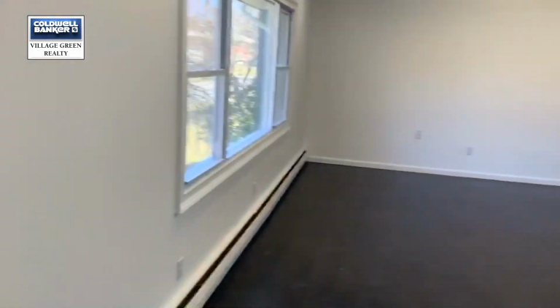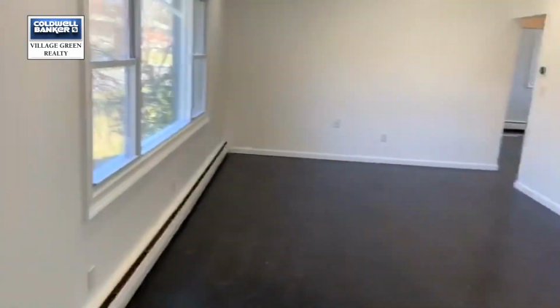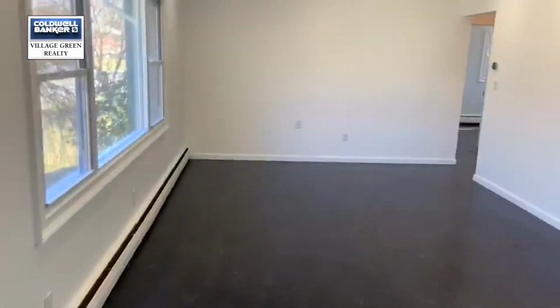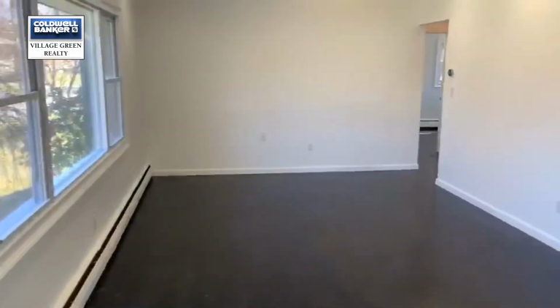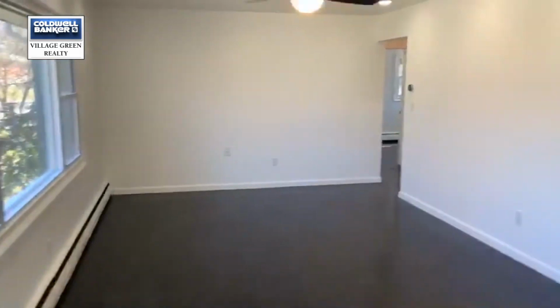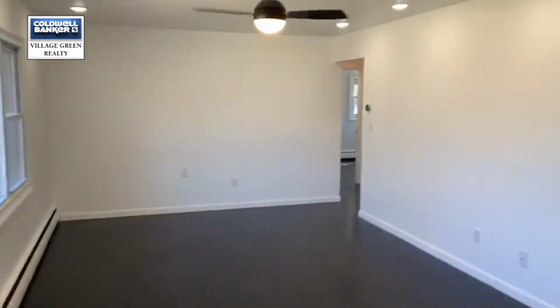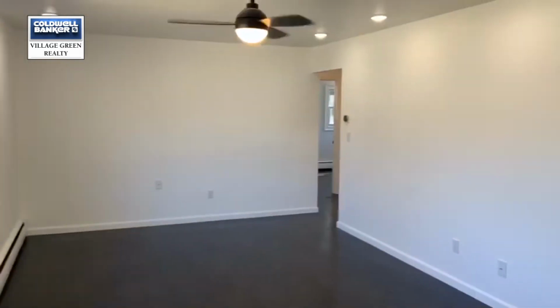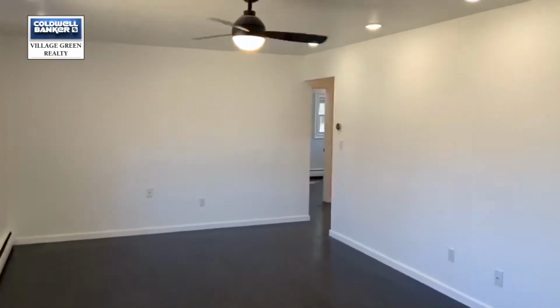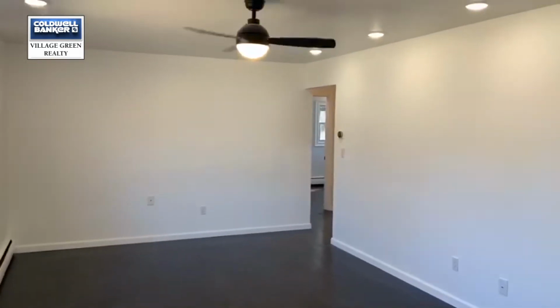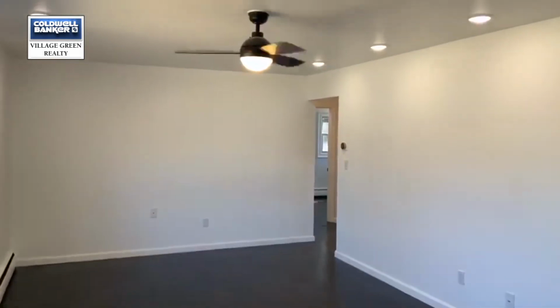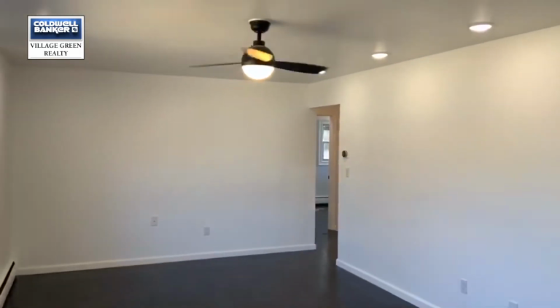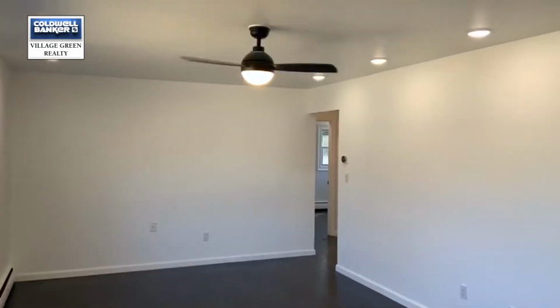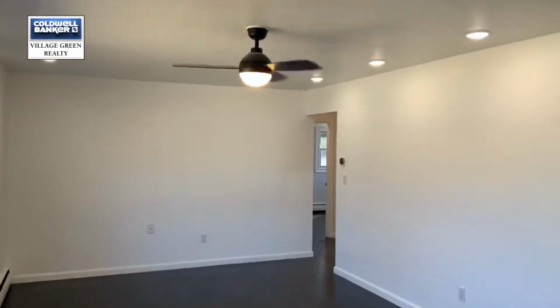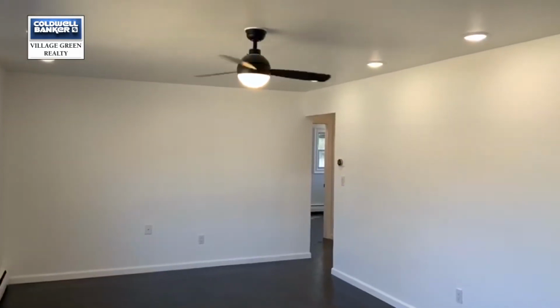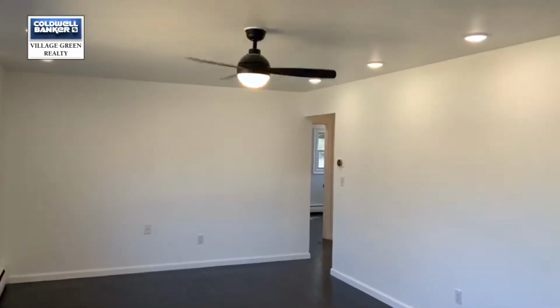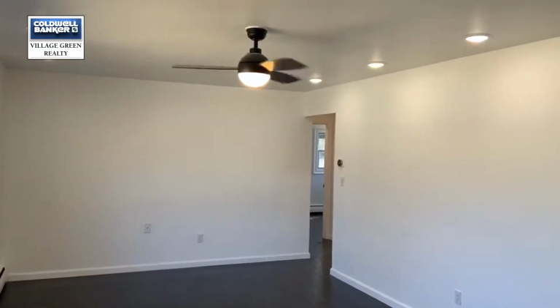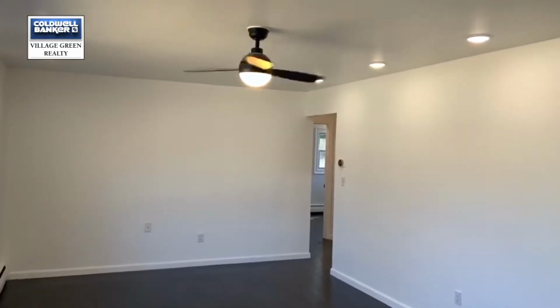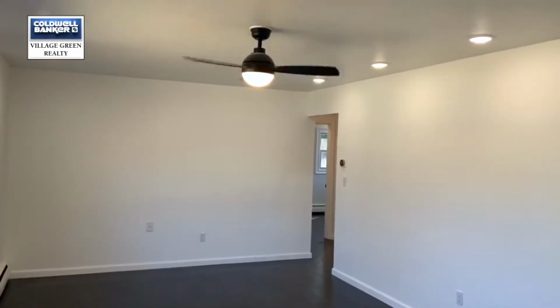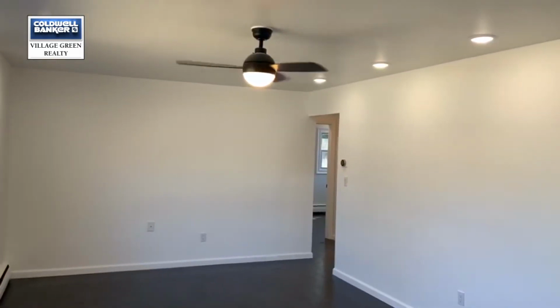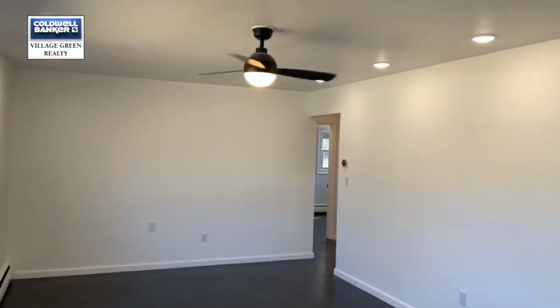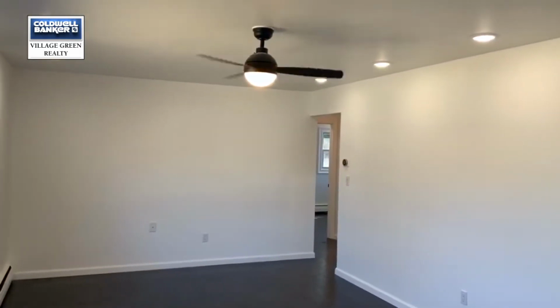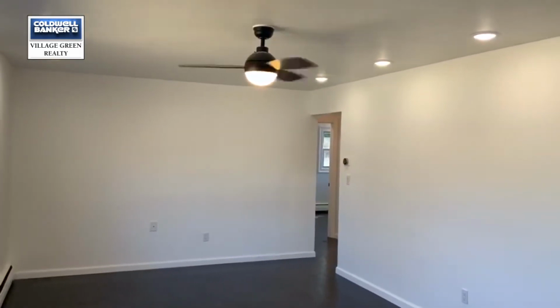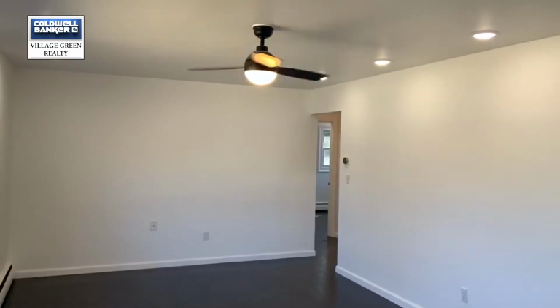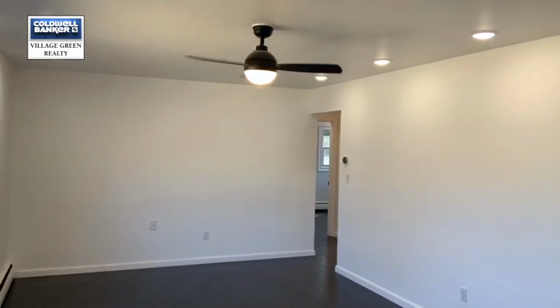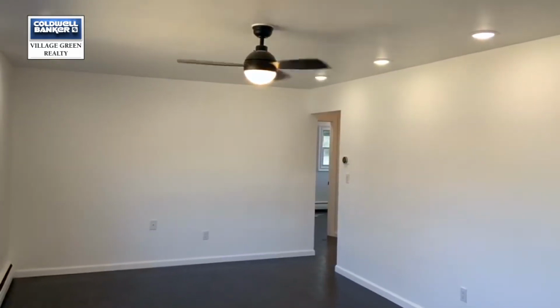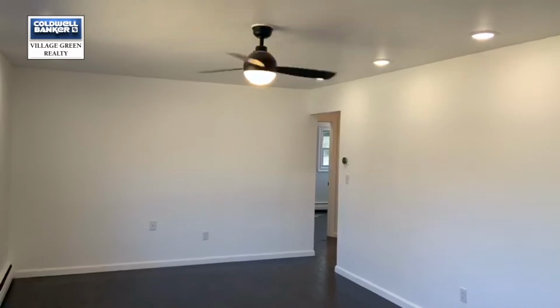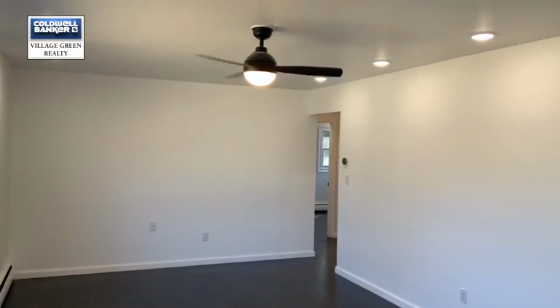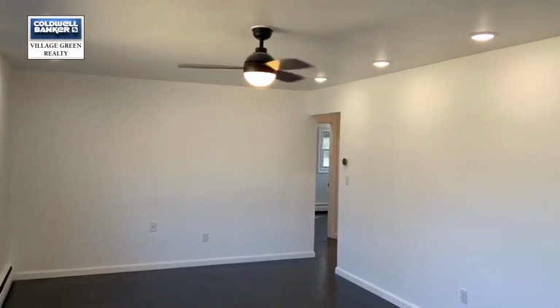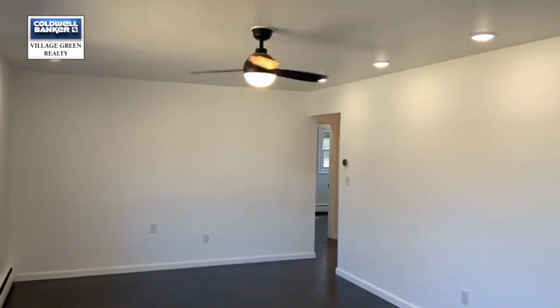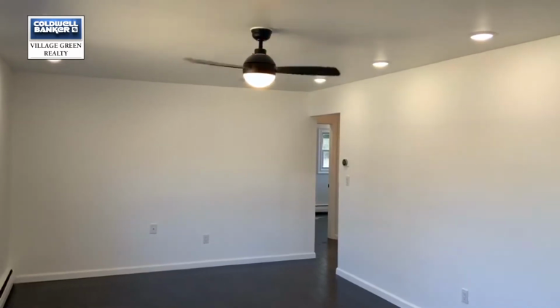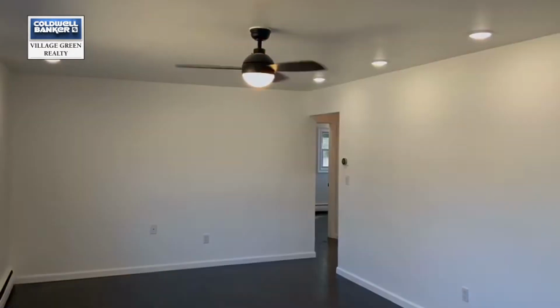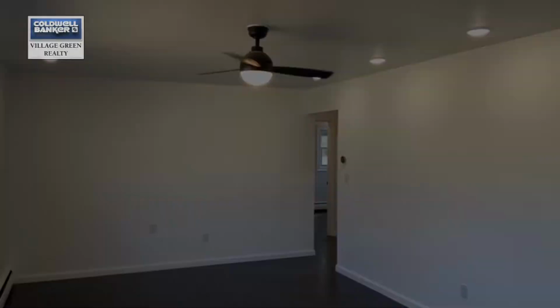Thank you for coming on this home tour with me. I hope you love it and I hope to hear from you.